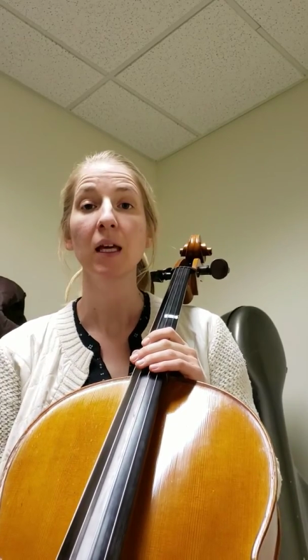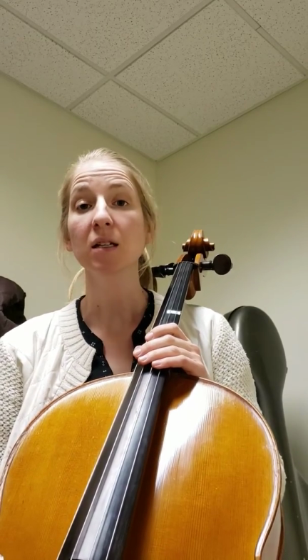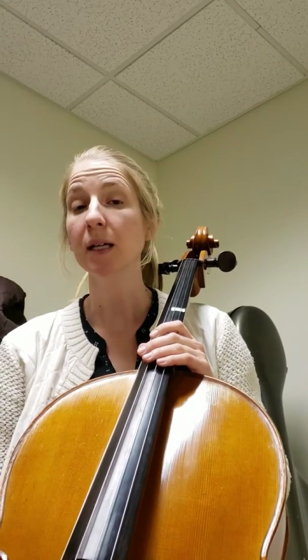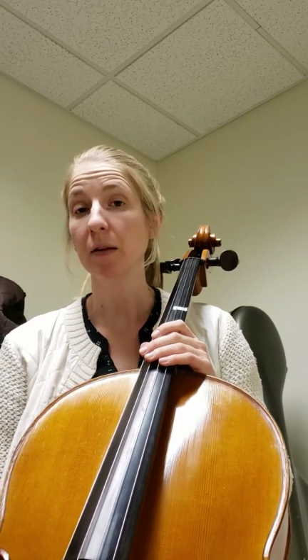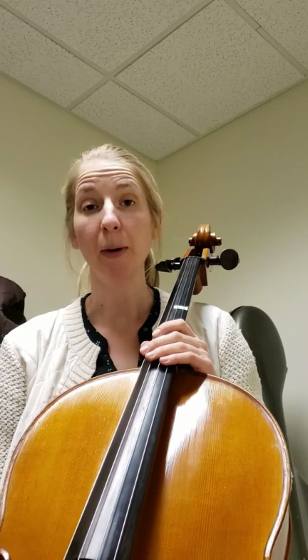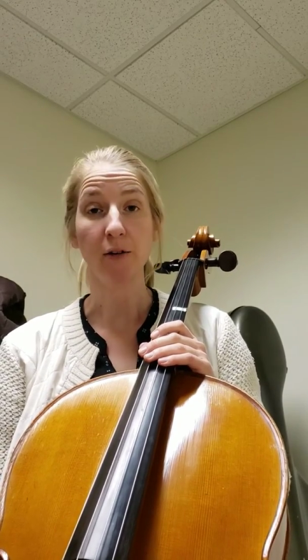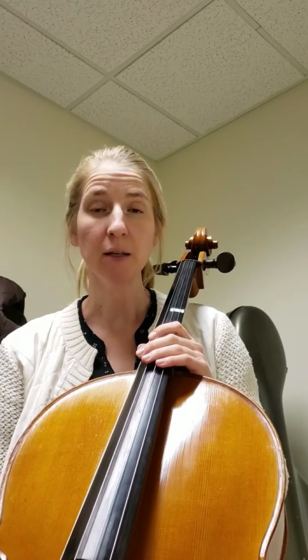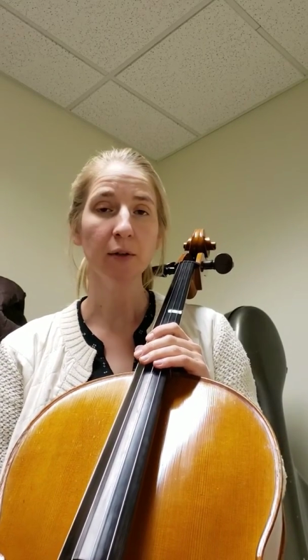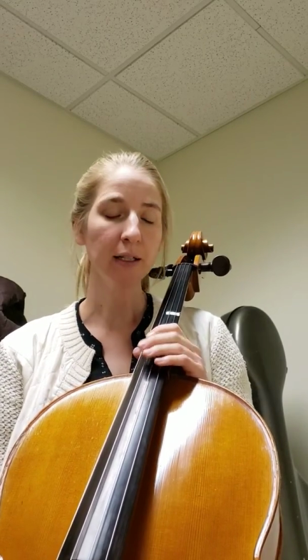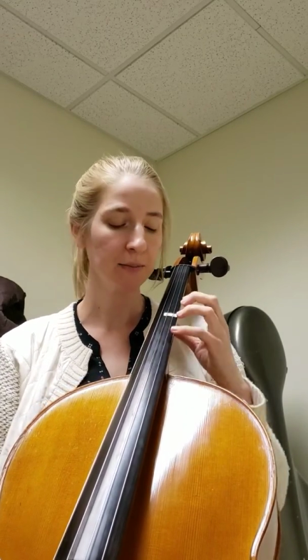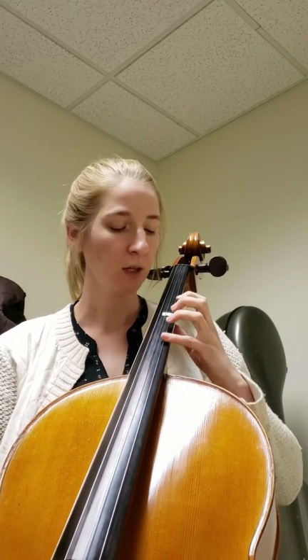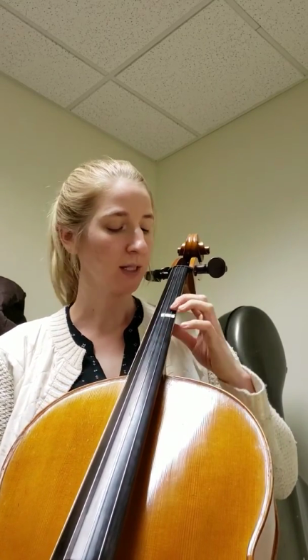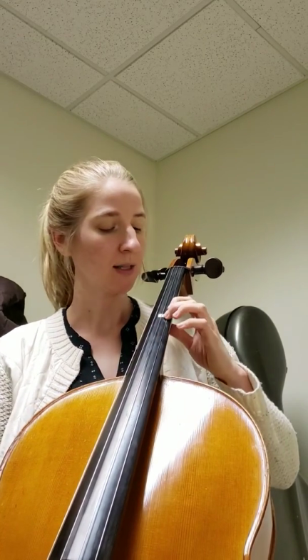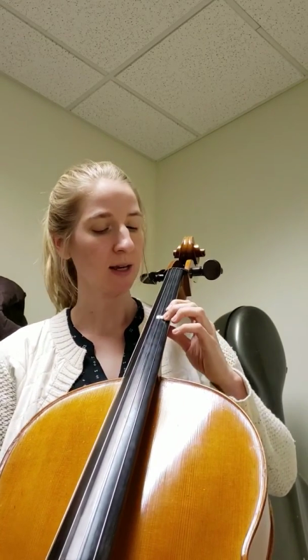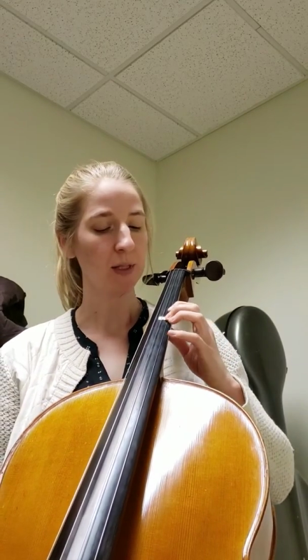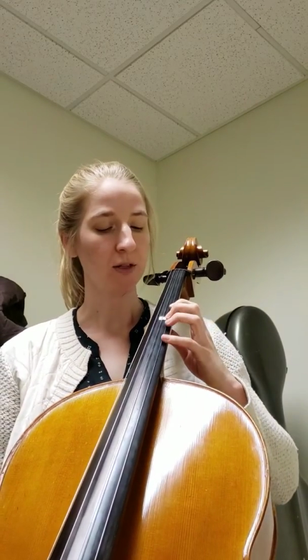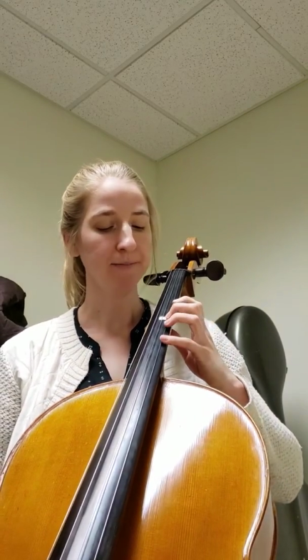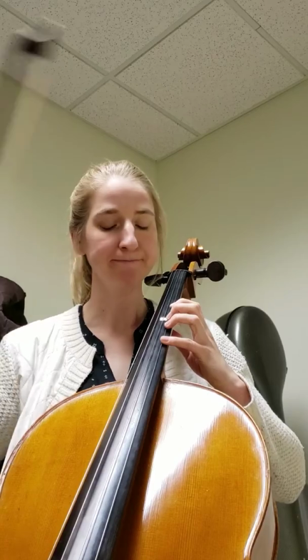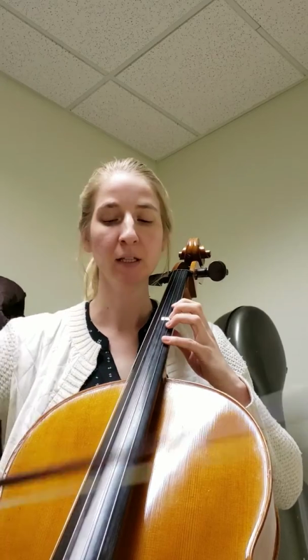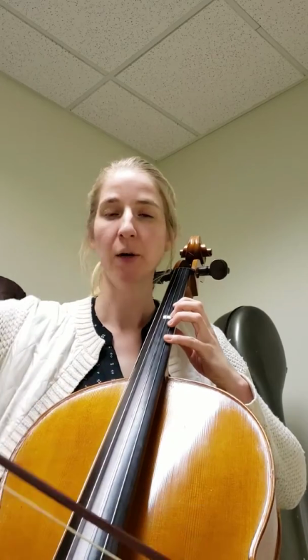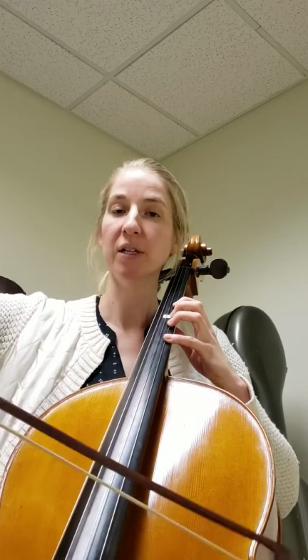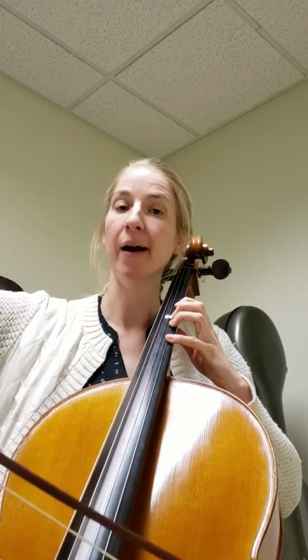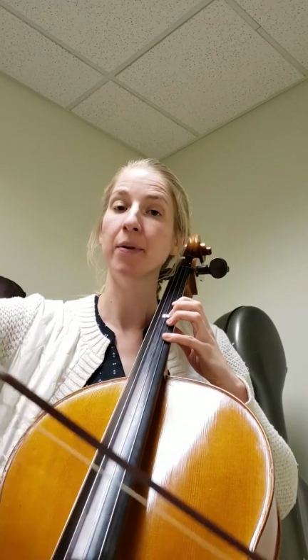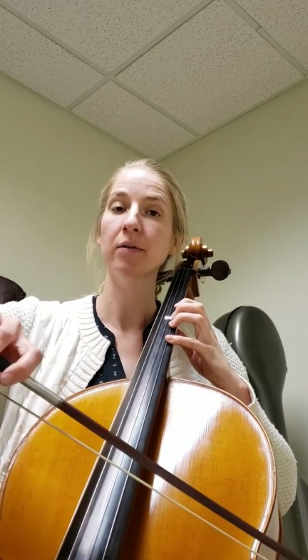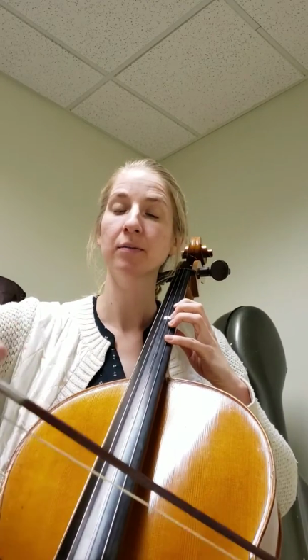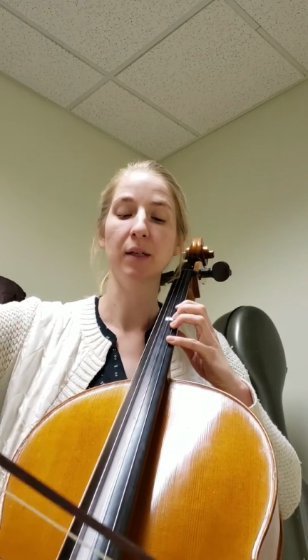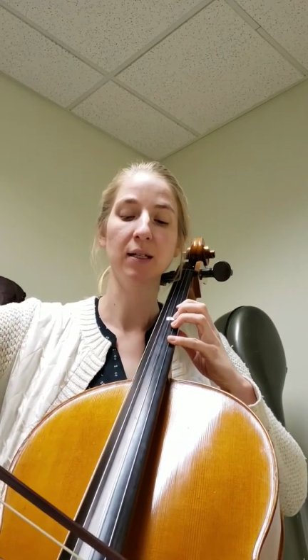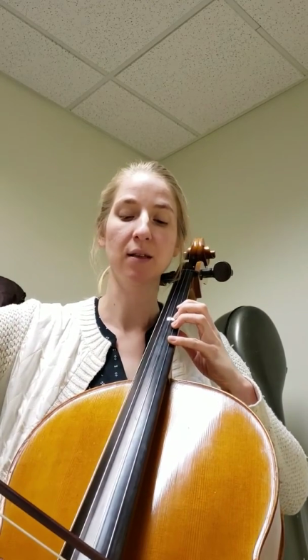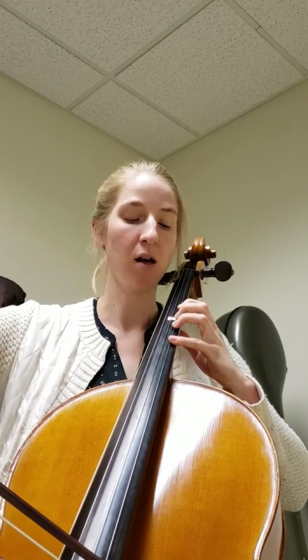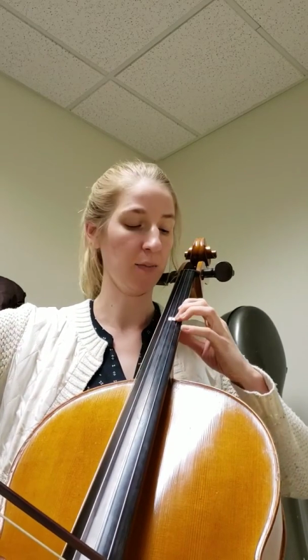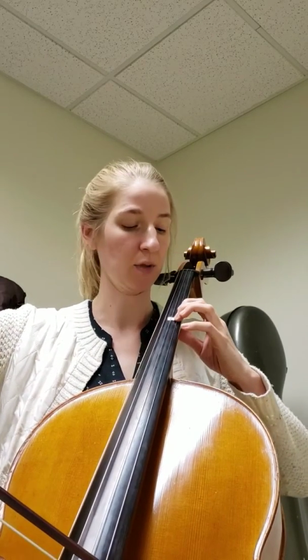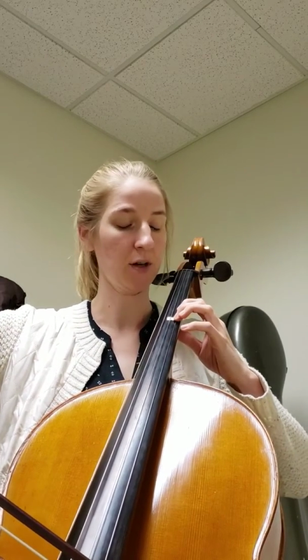Here's the beginning of the Baccarini Minuet. We start in second position and we start up bow because it's a long up bow slur.